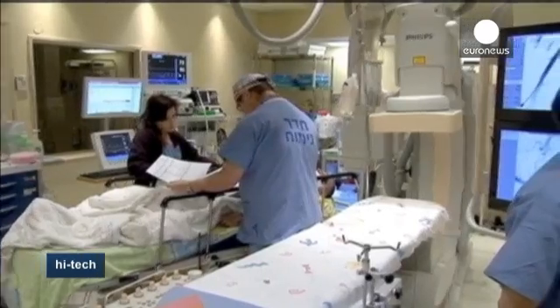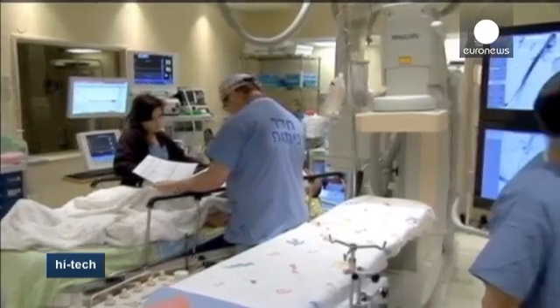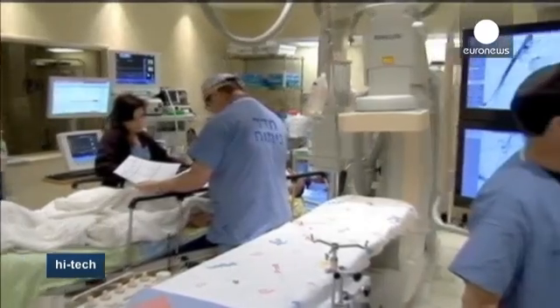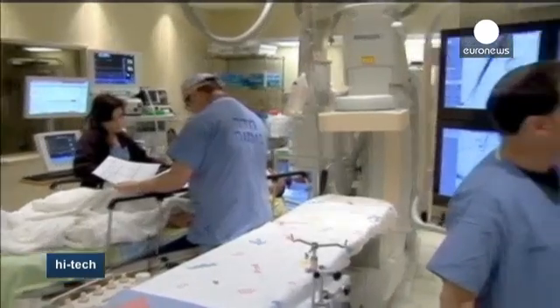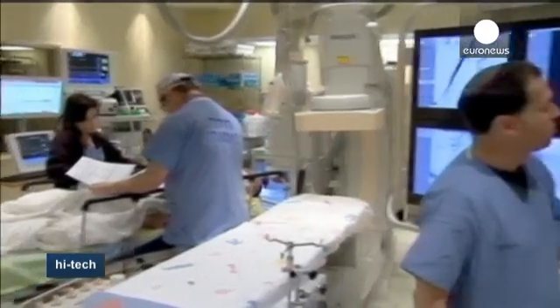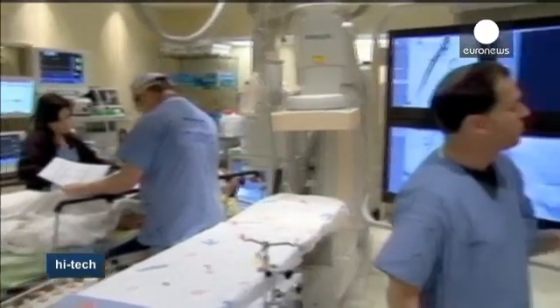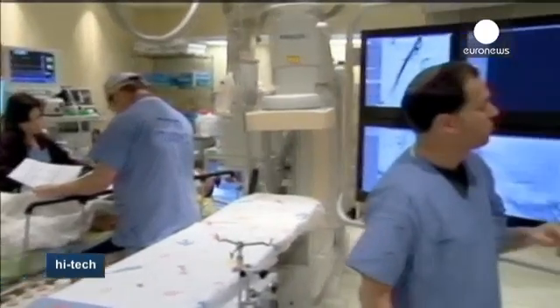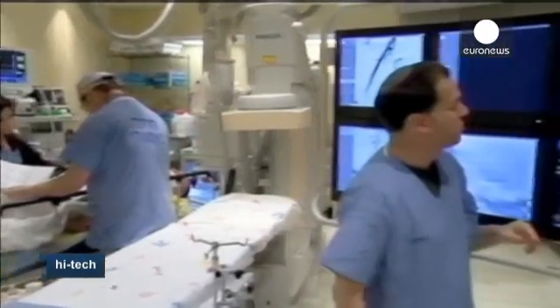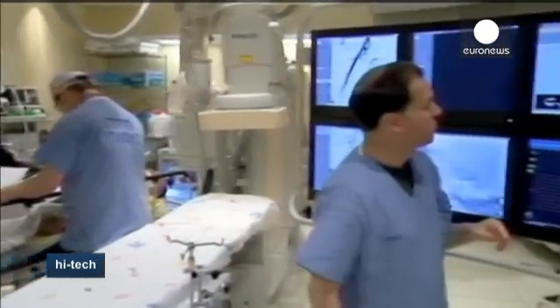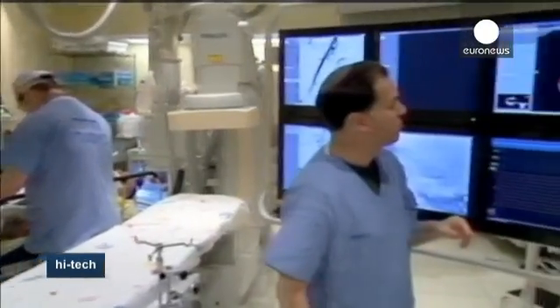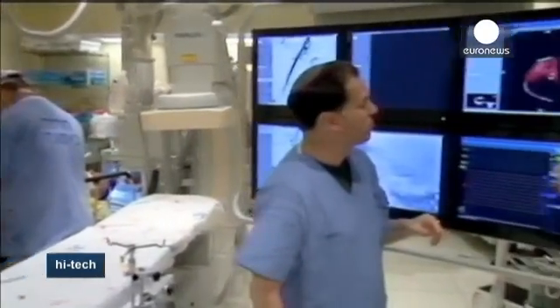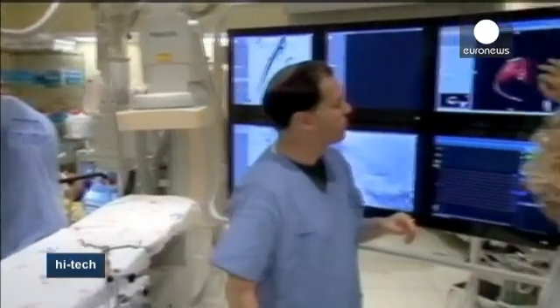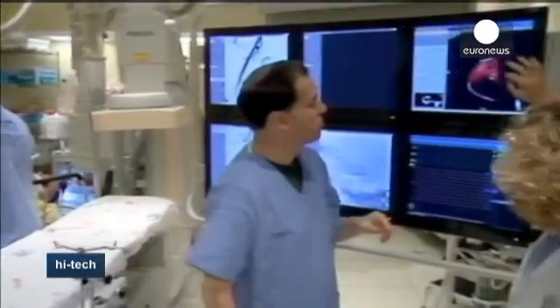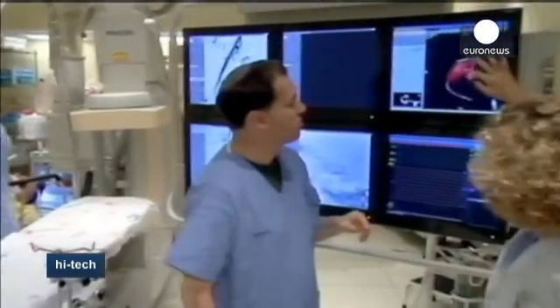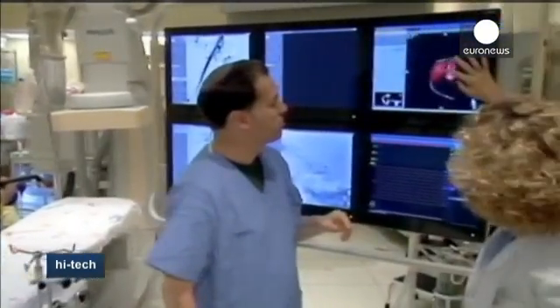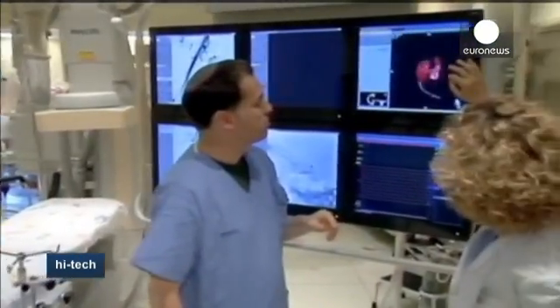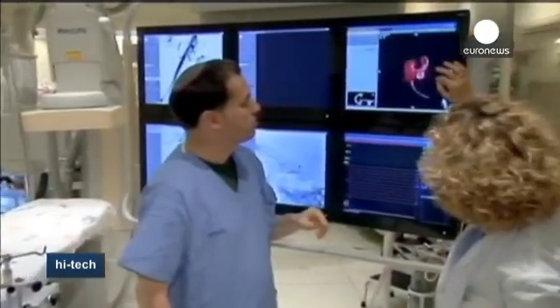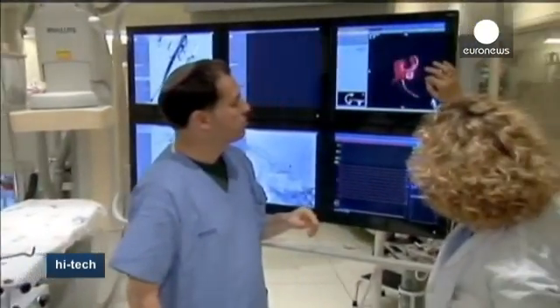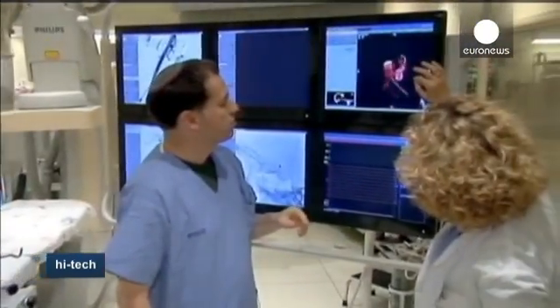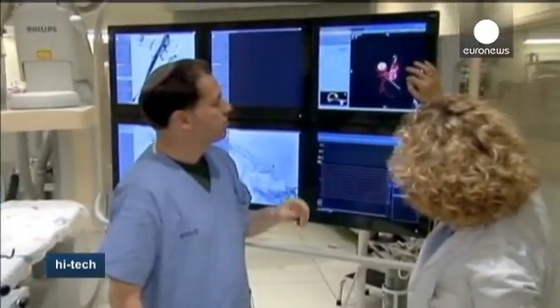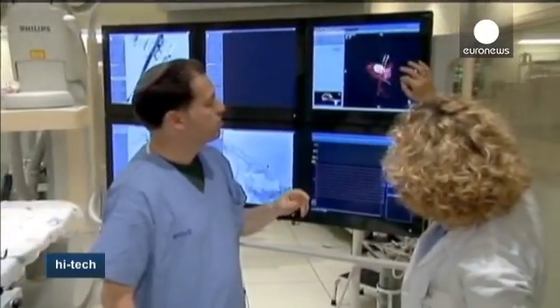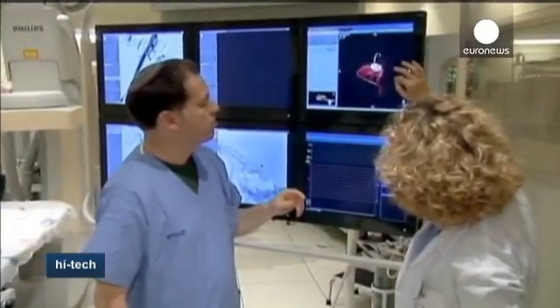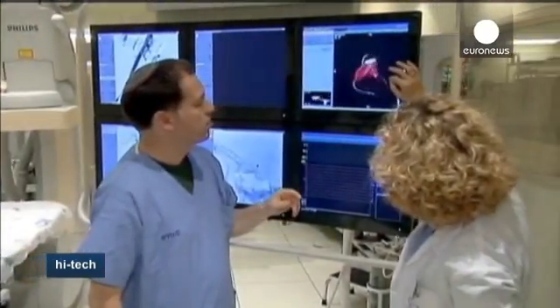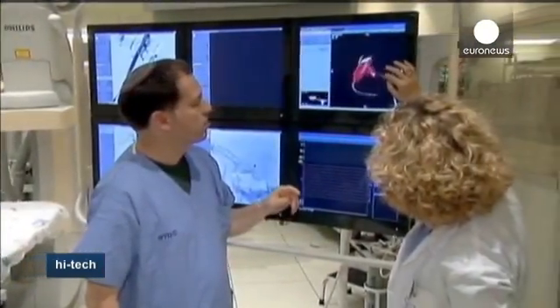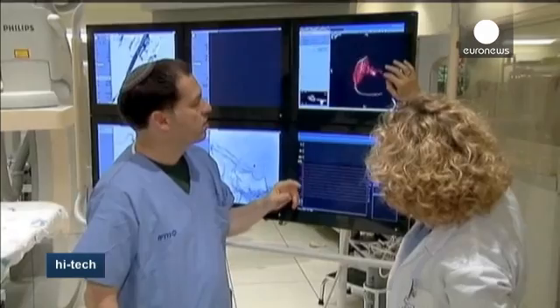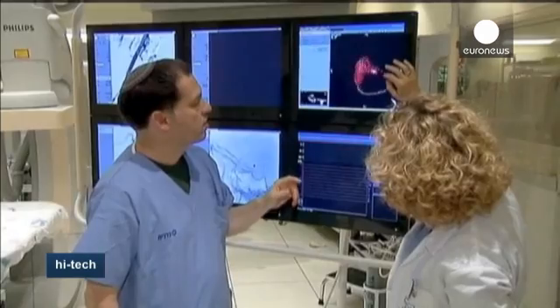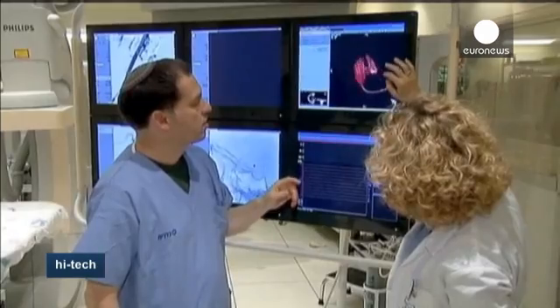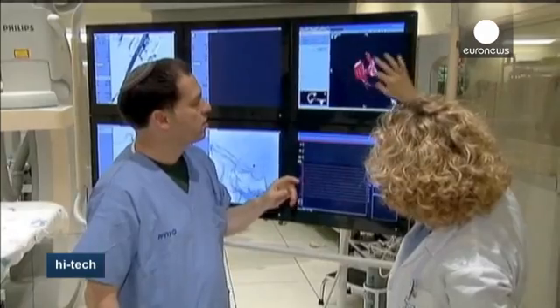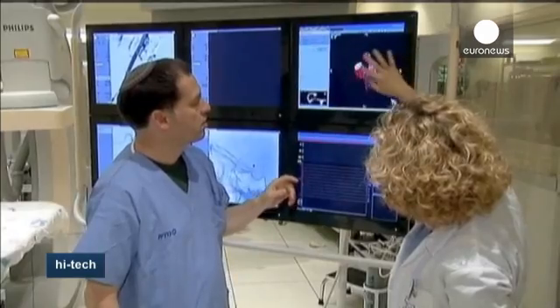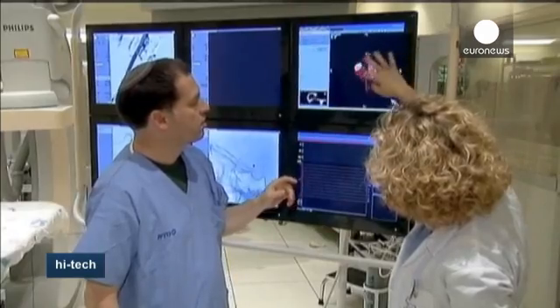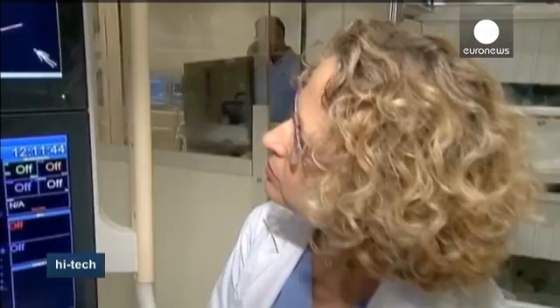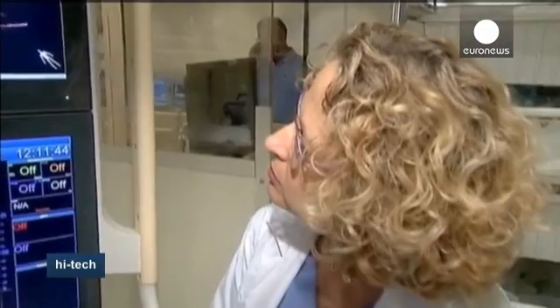According to its developers, this technology opens up a whole new way of operating for surgeons.